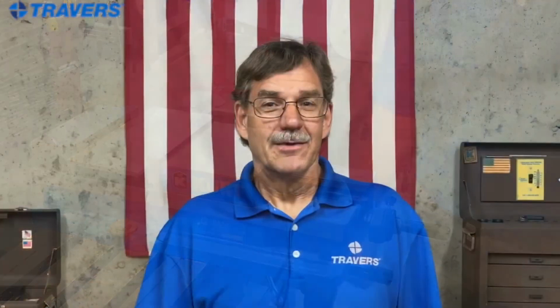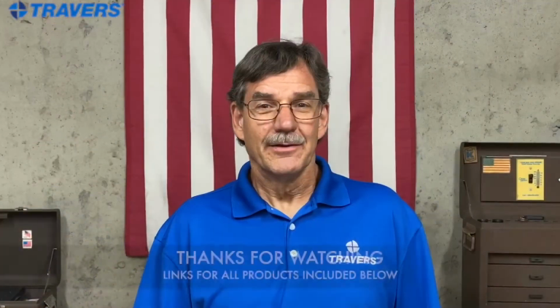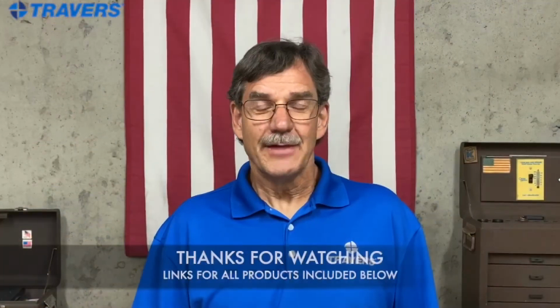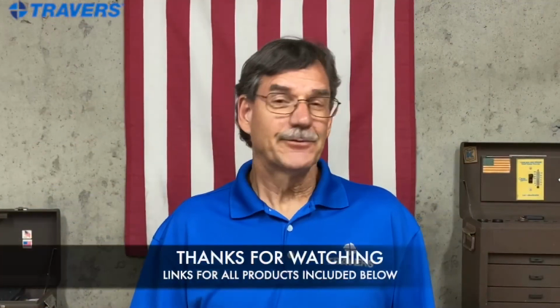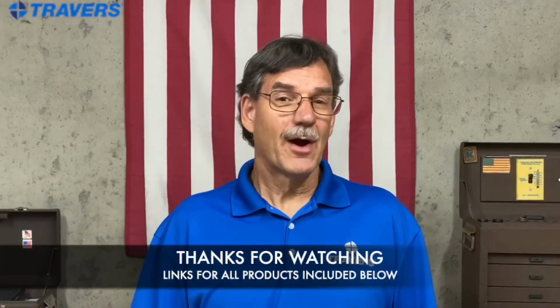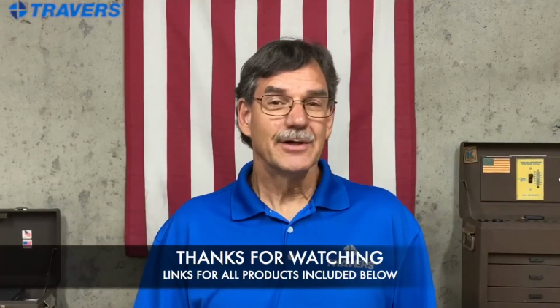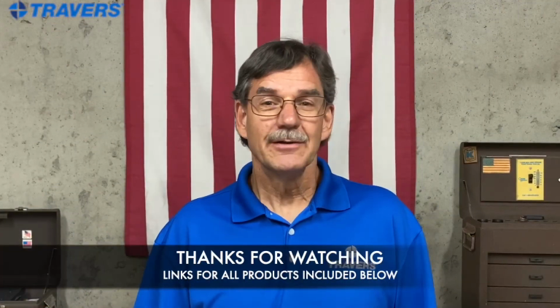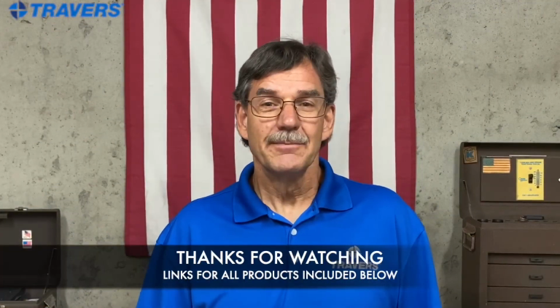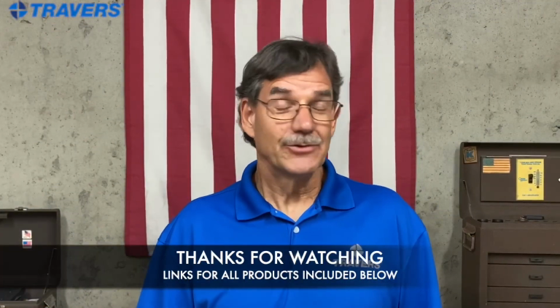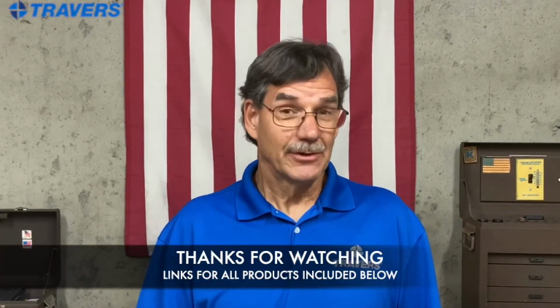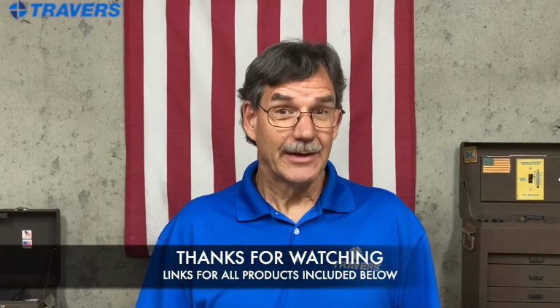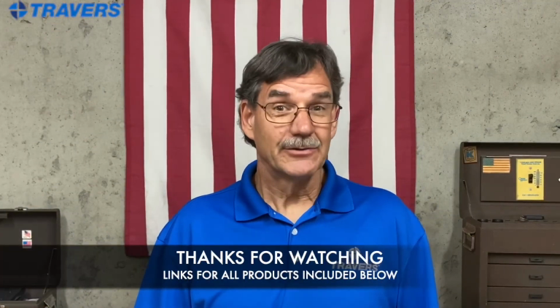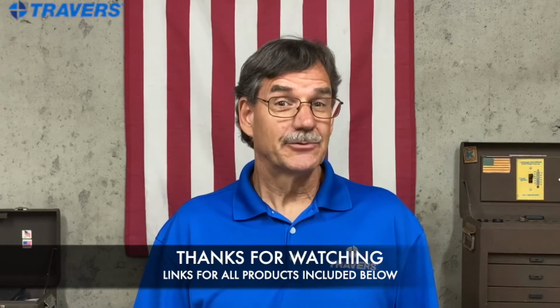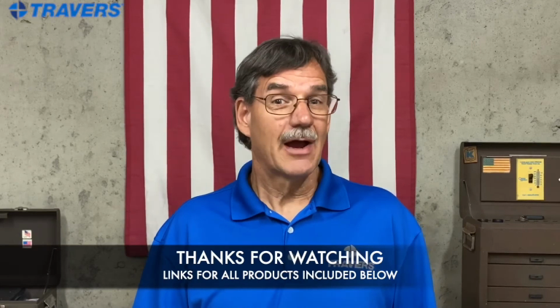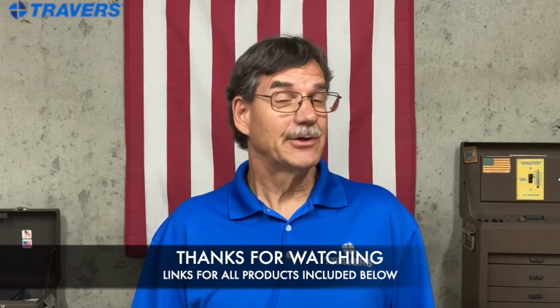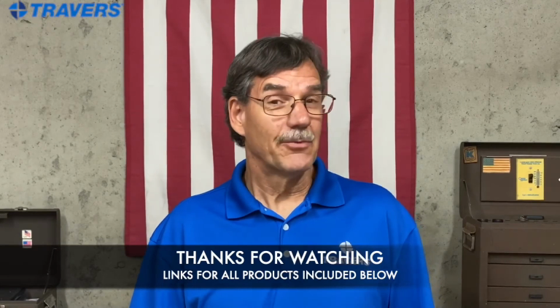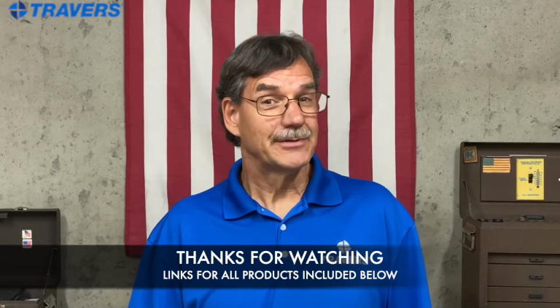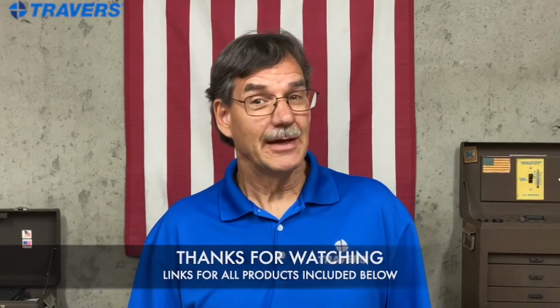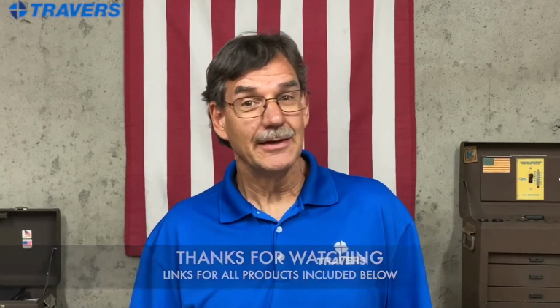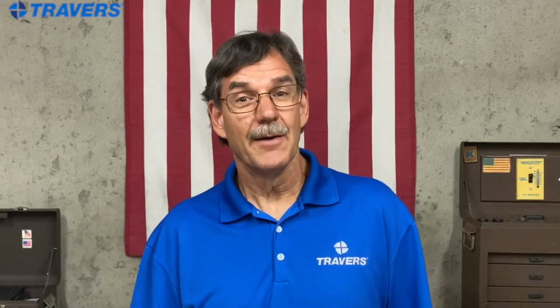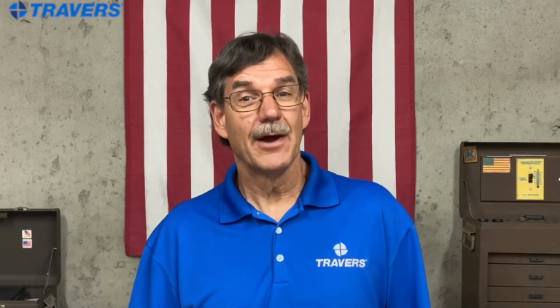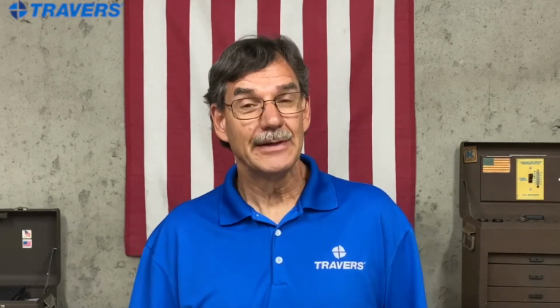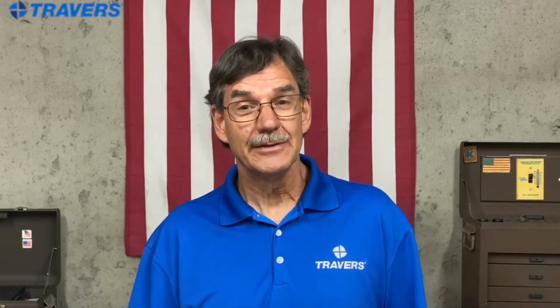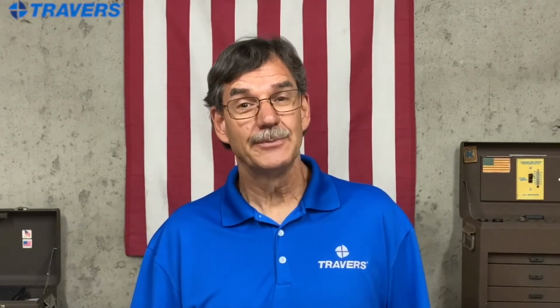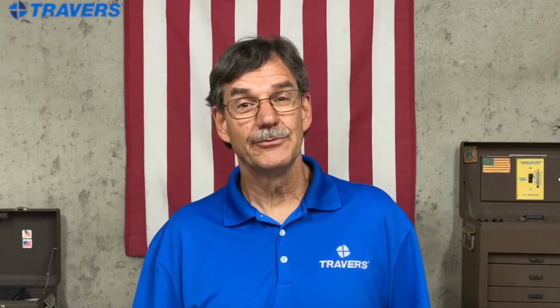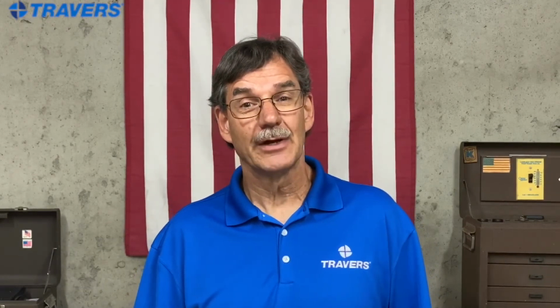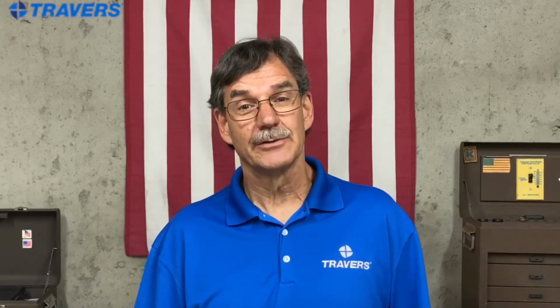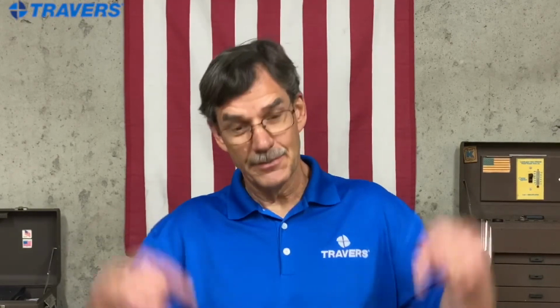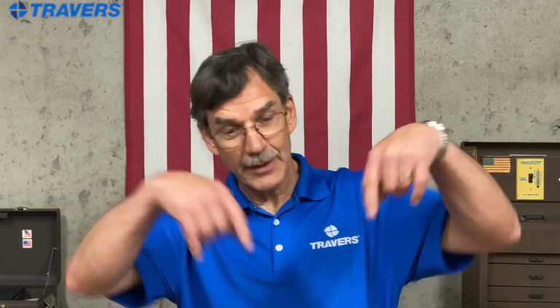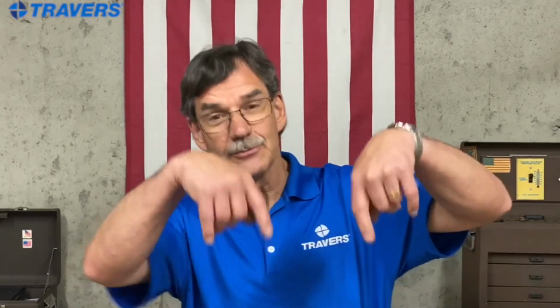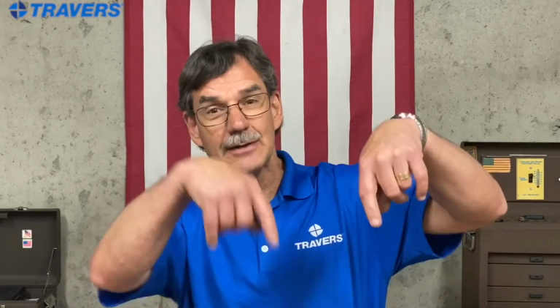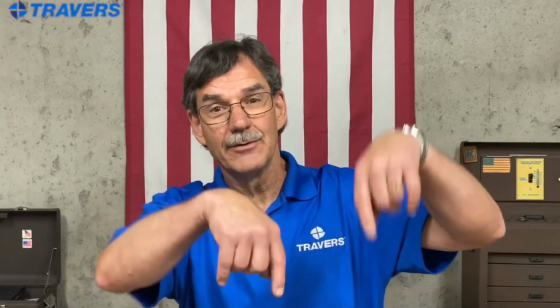Thanks for watching. Make sure you like and subscribe so you don't miss any upcoming tips and tricks — the button's right down here.